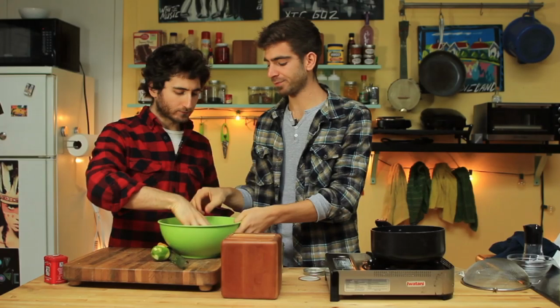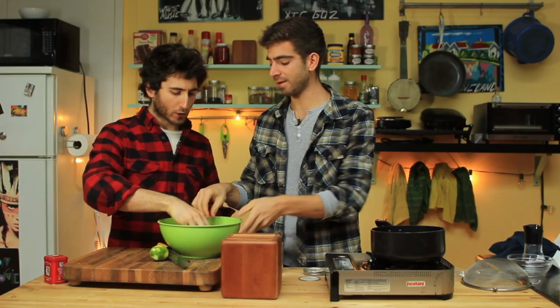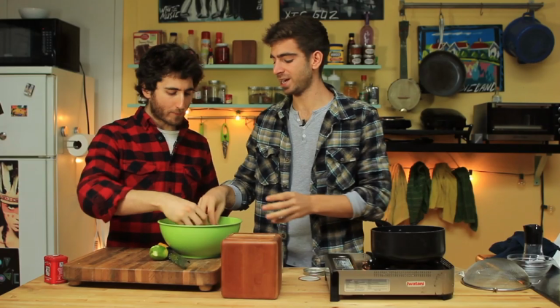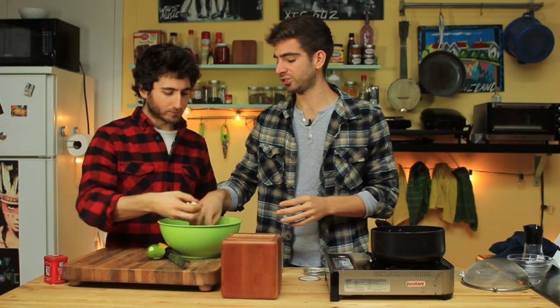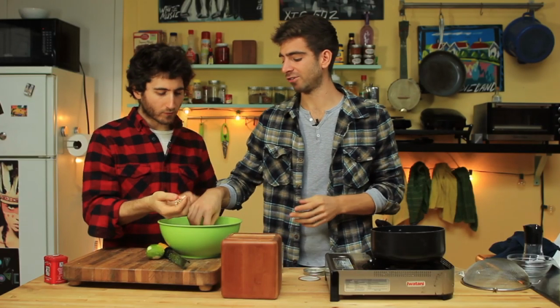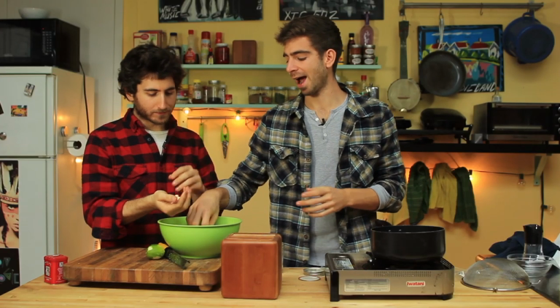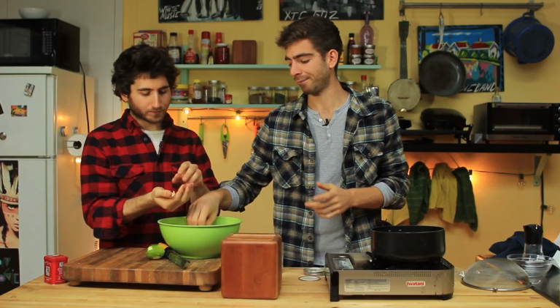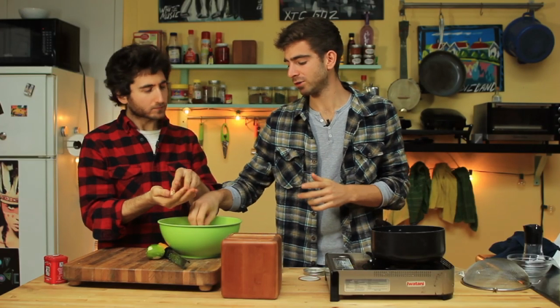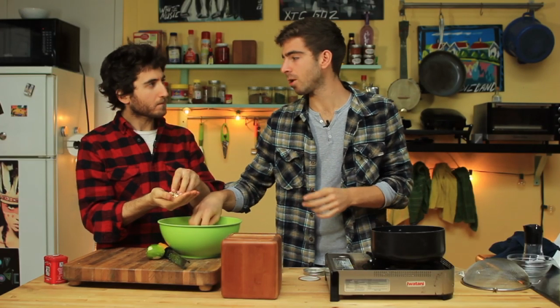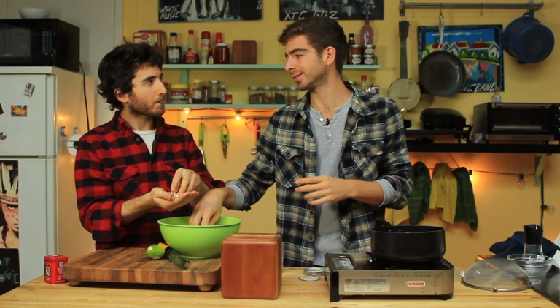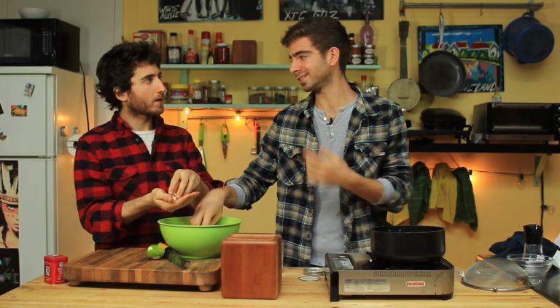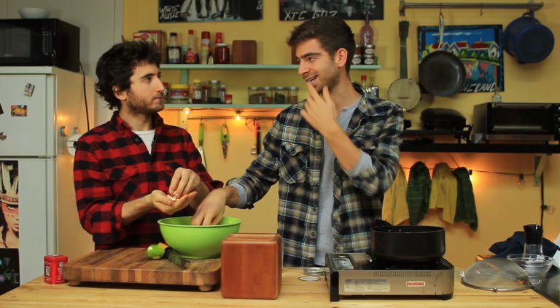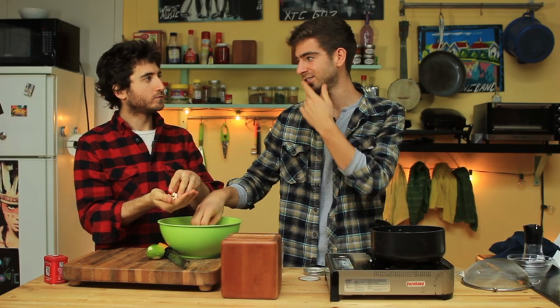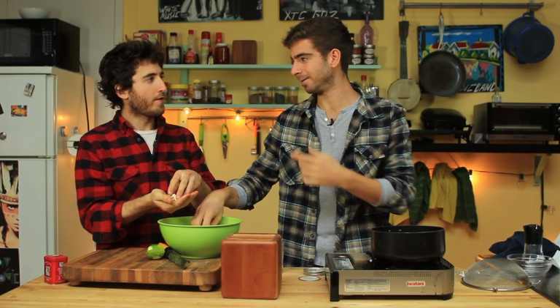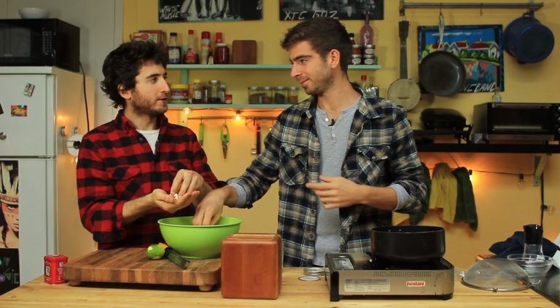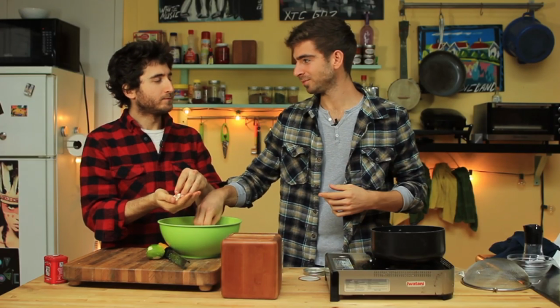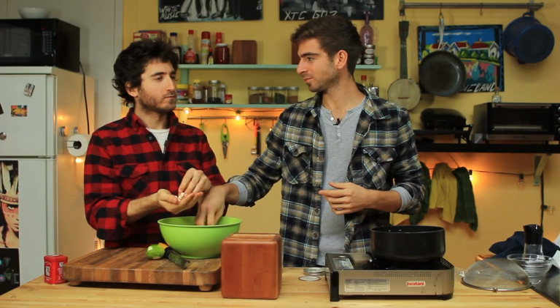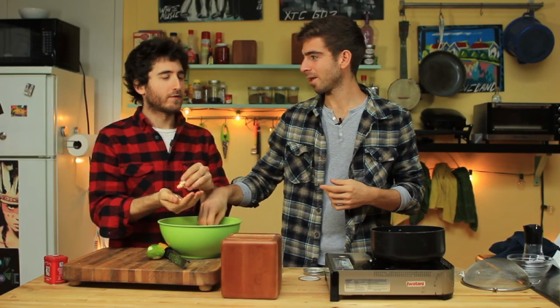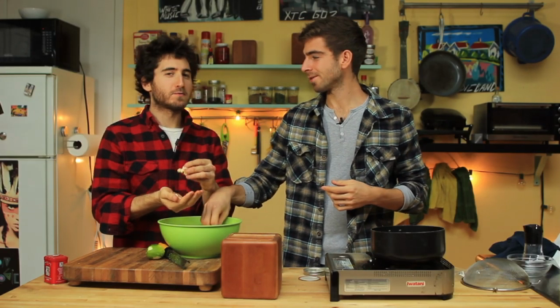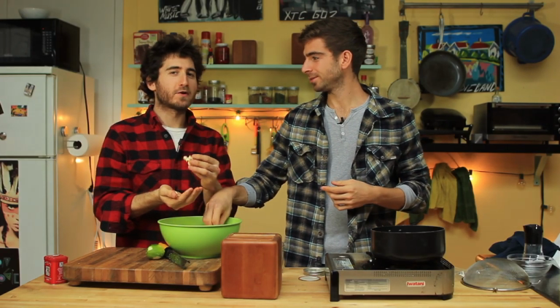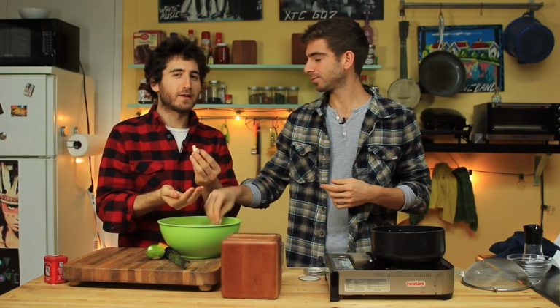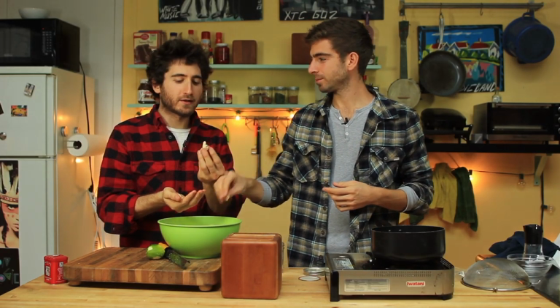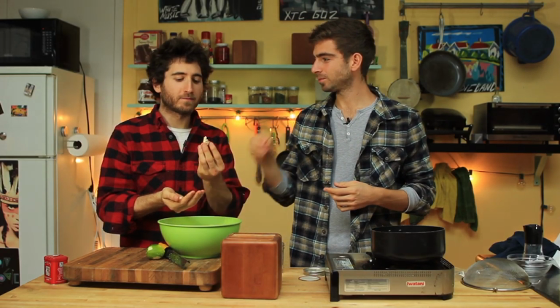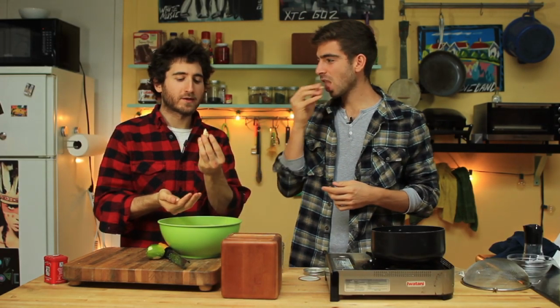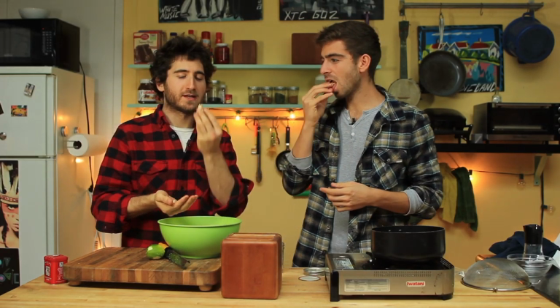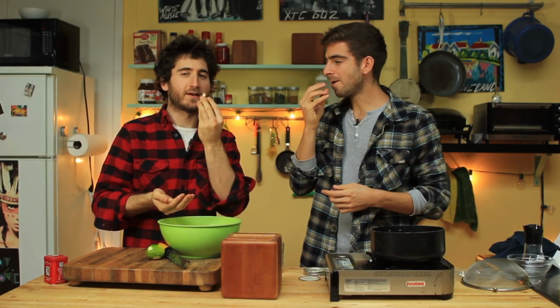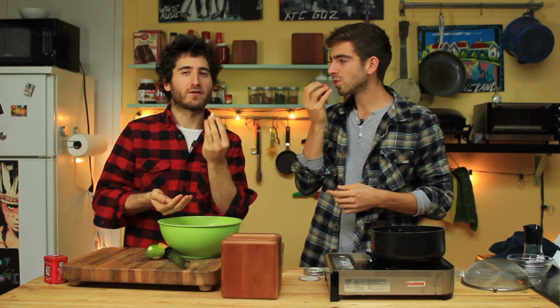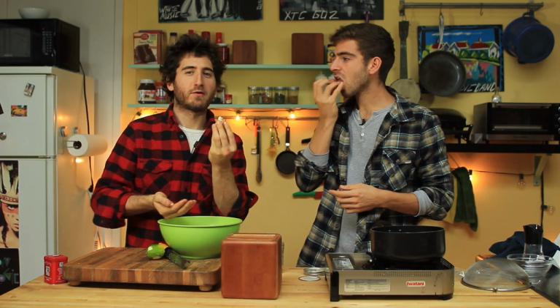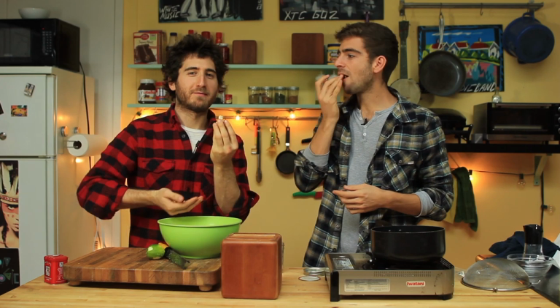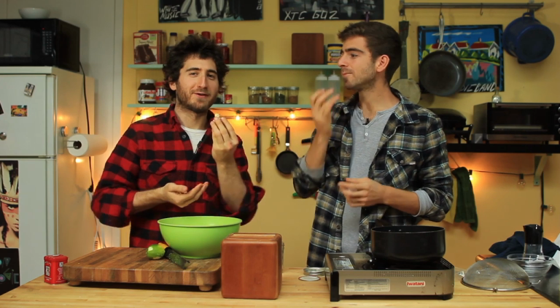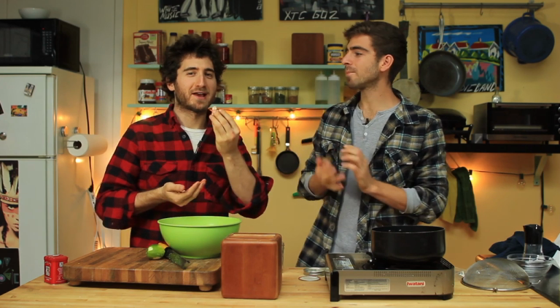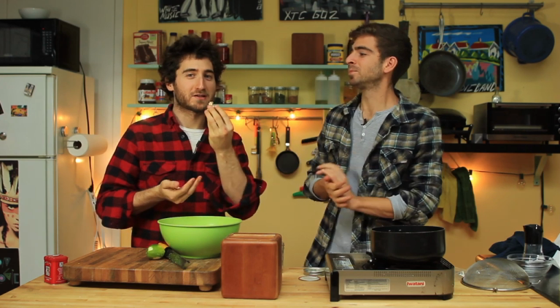I've tasted crack — never smoked it, just tasted it. Never smoke anything that's named after a part of my own ass.